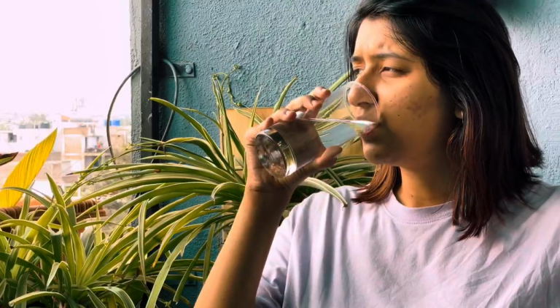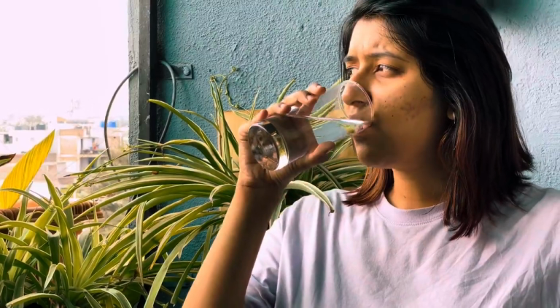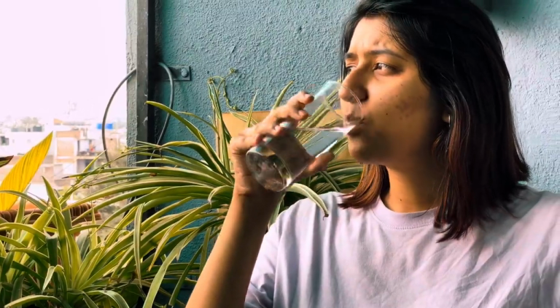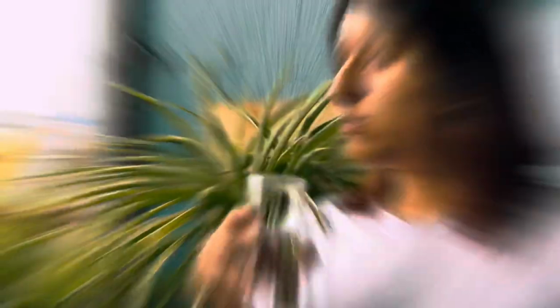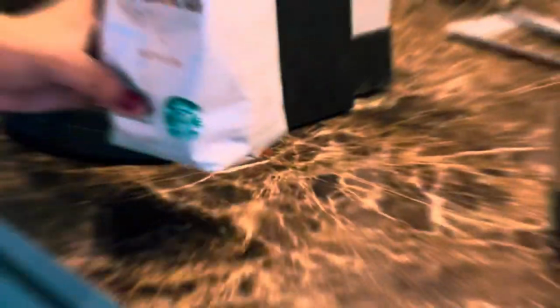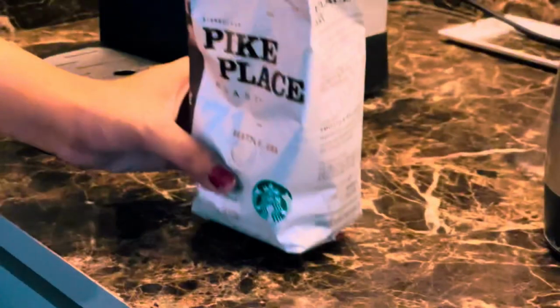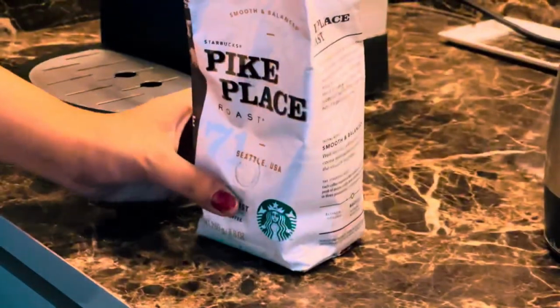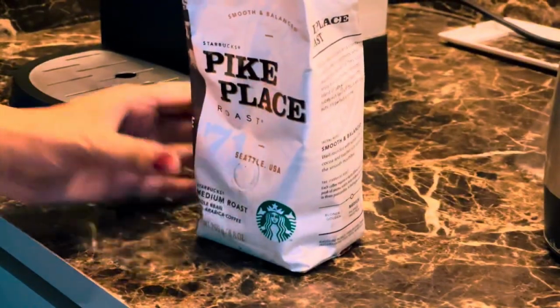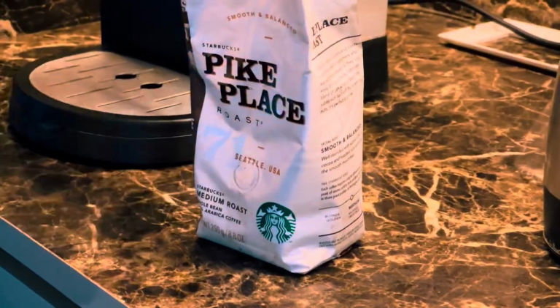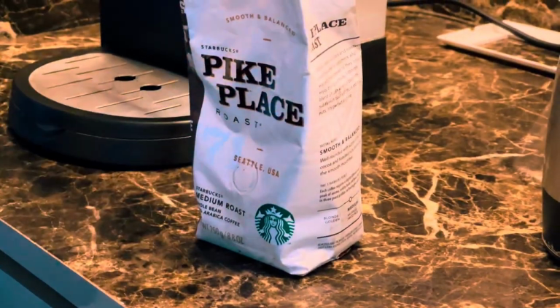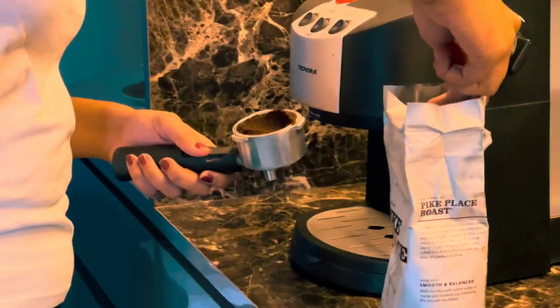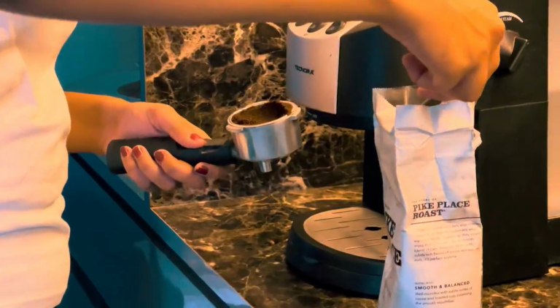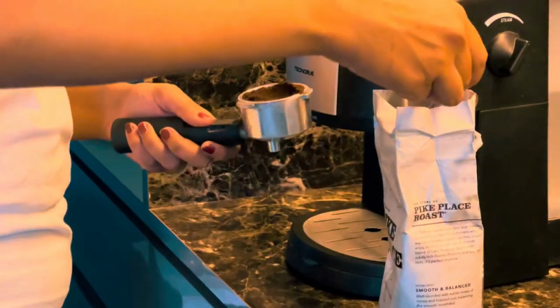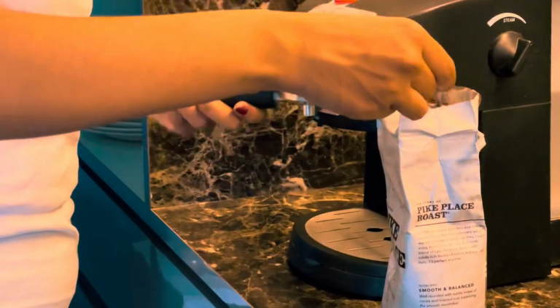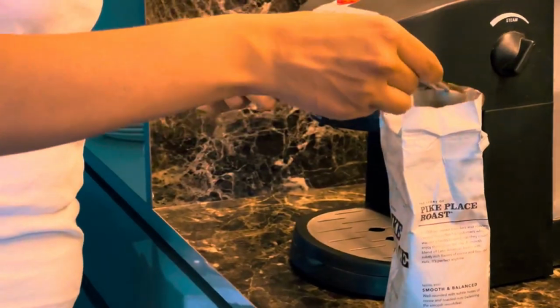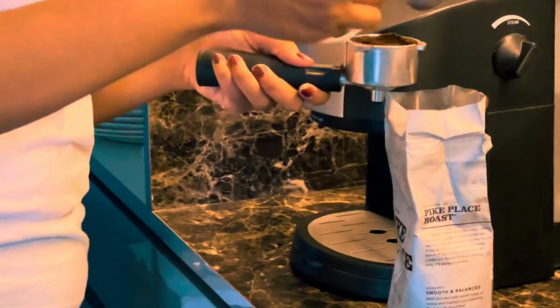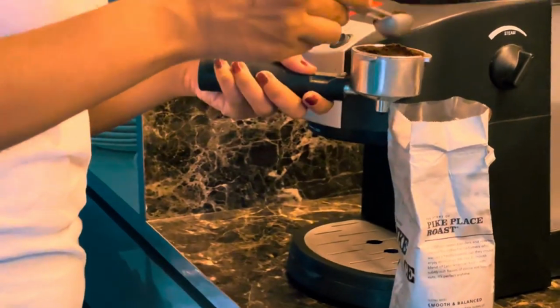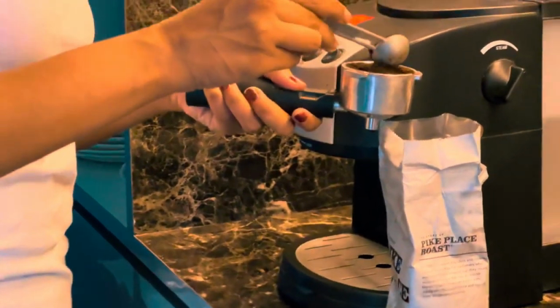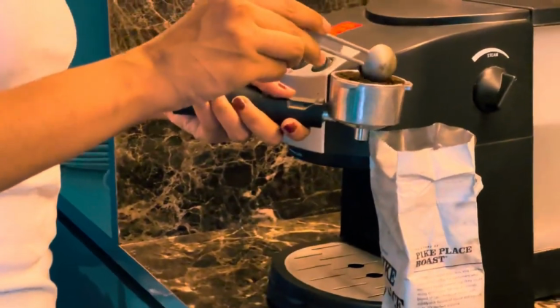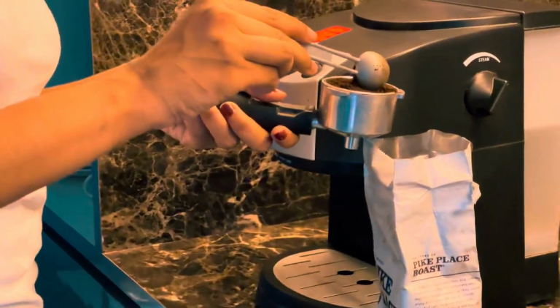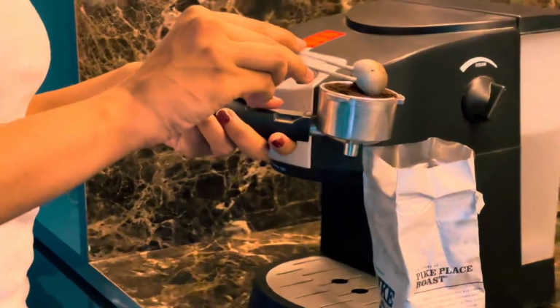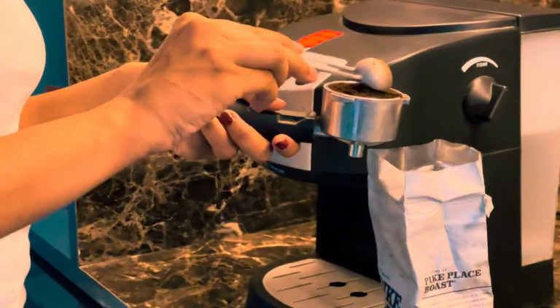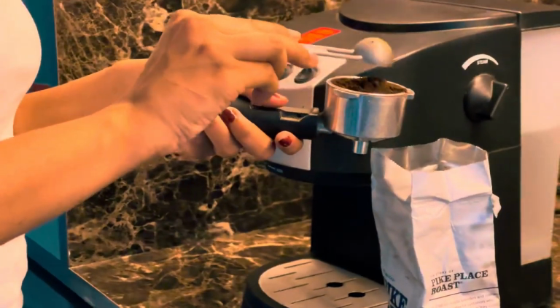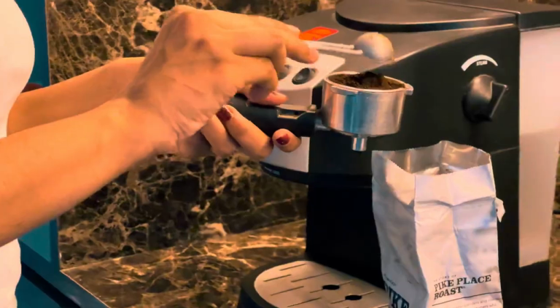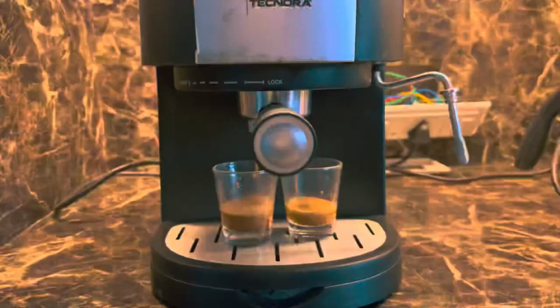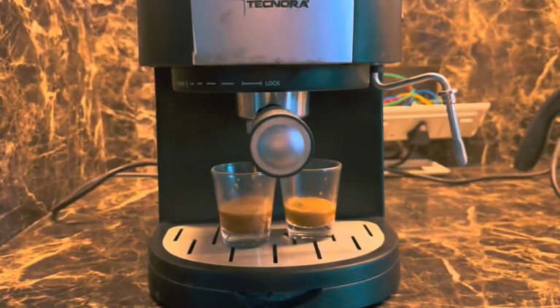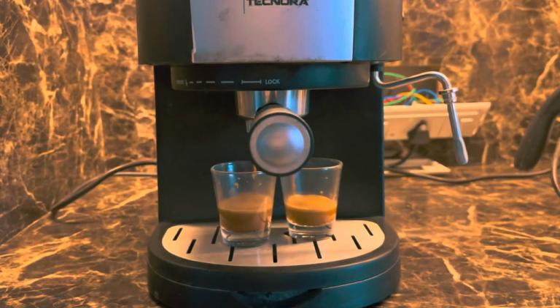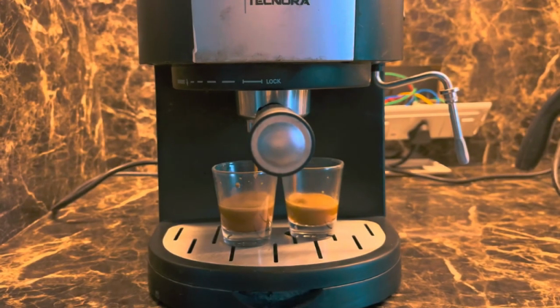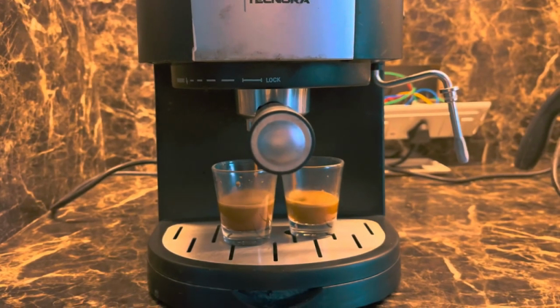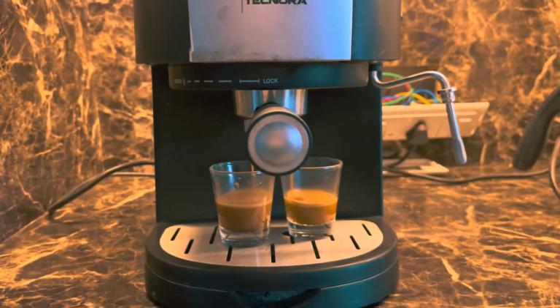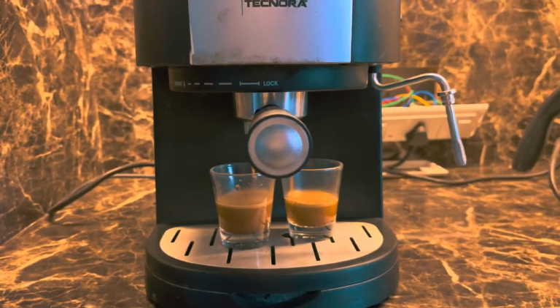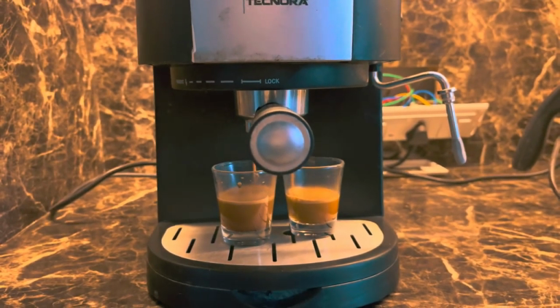Then I make myself a coffee — mostly I prefer Americano in the morning and avoid milk intake.